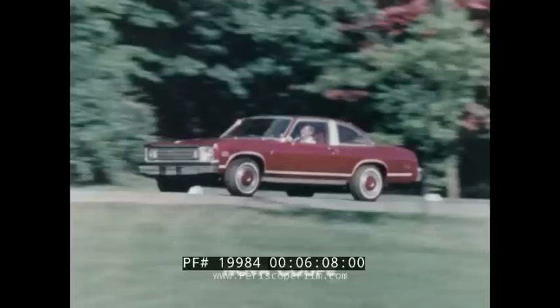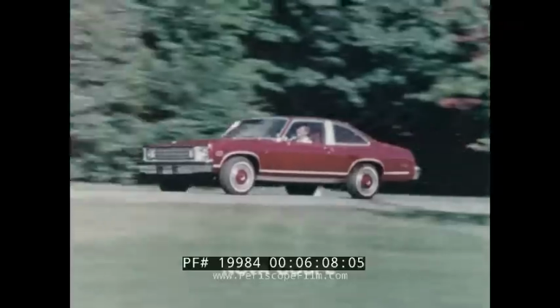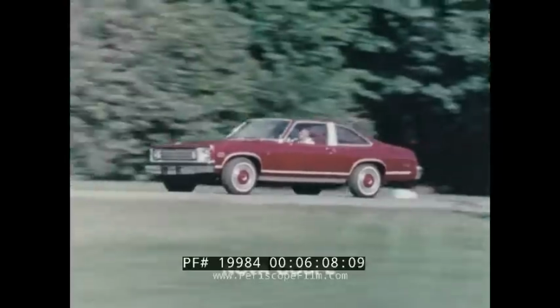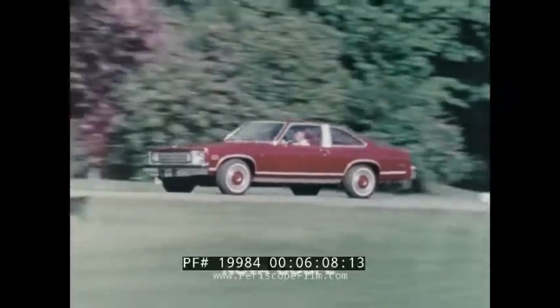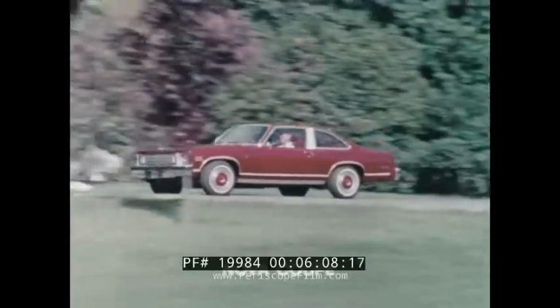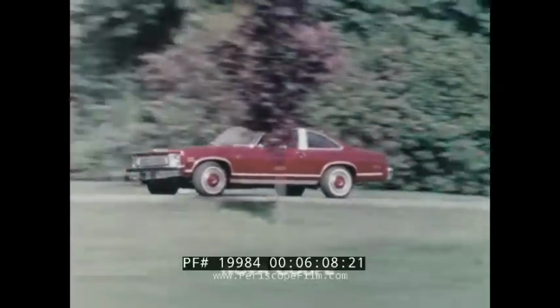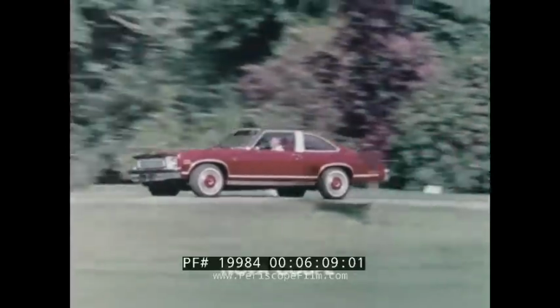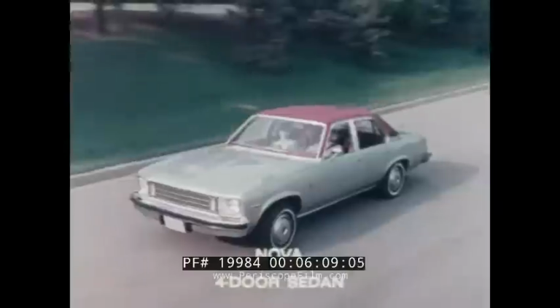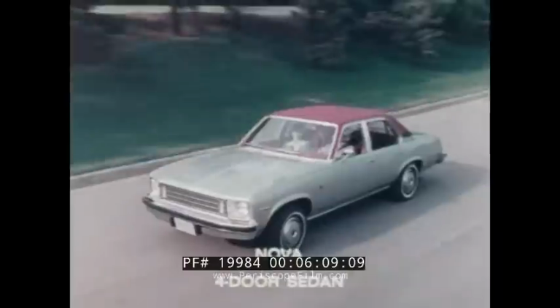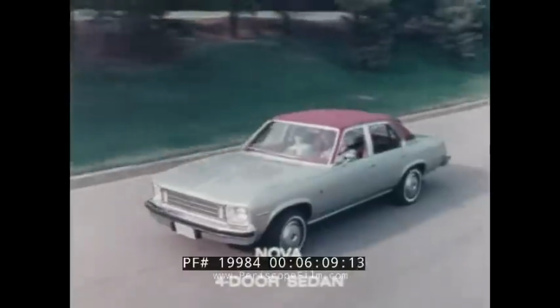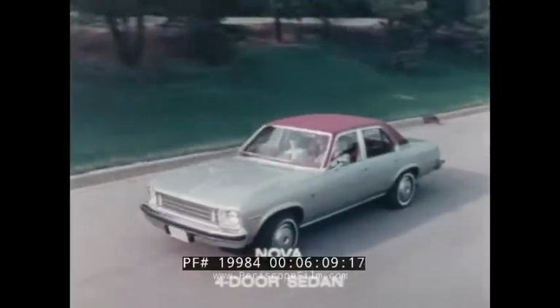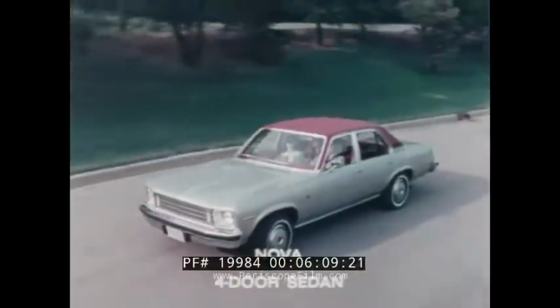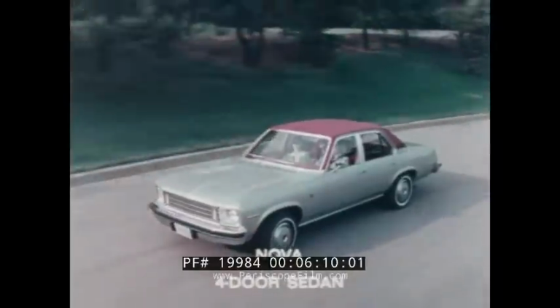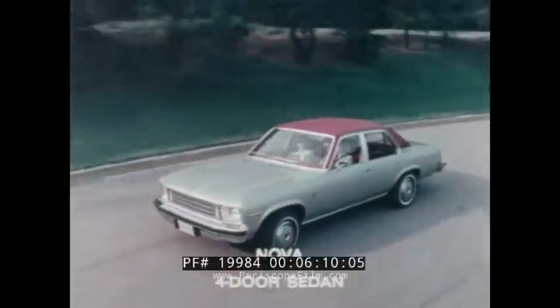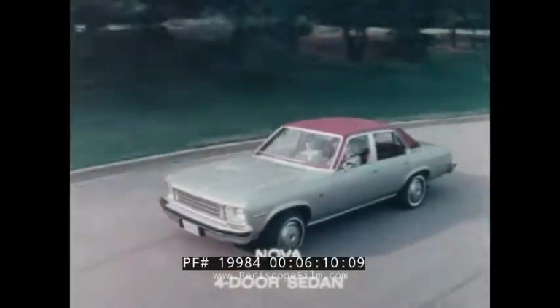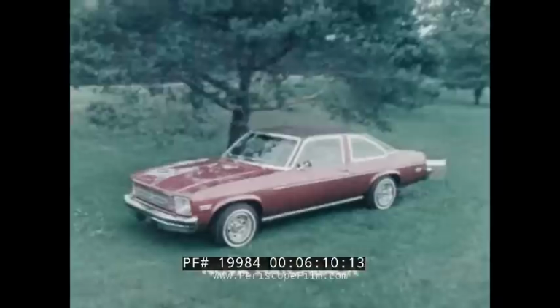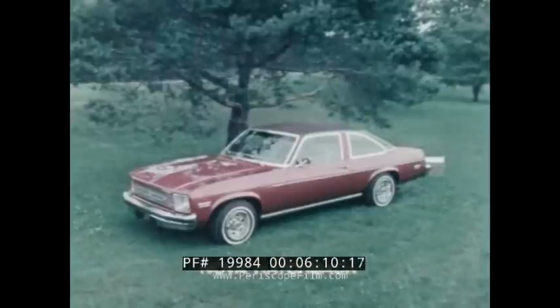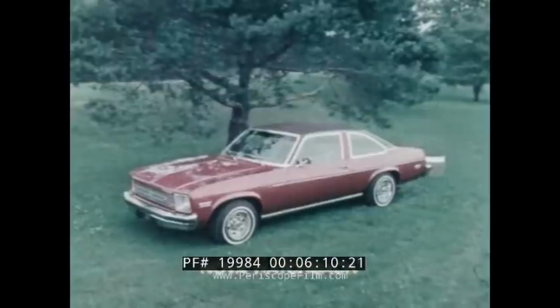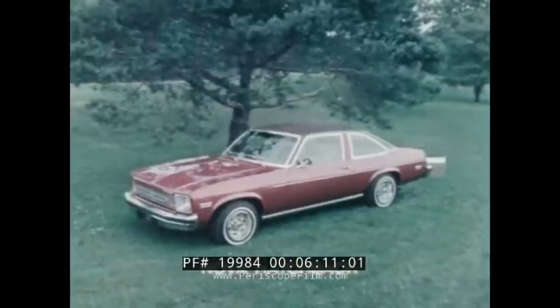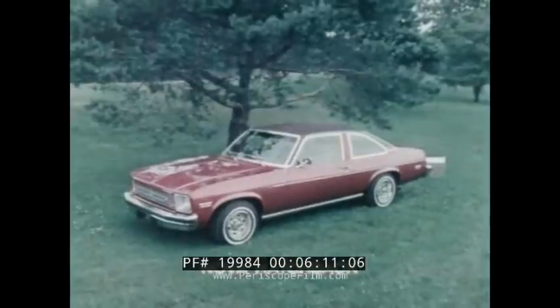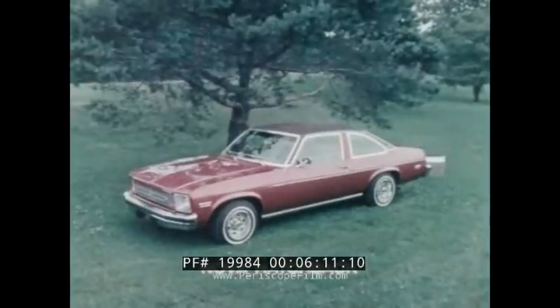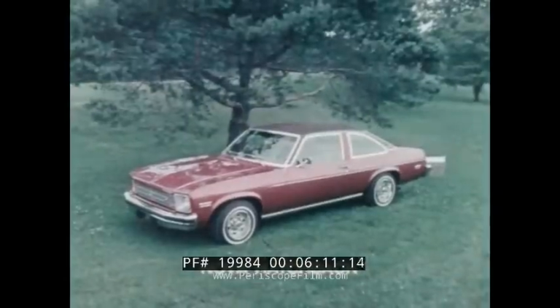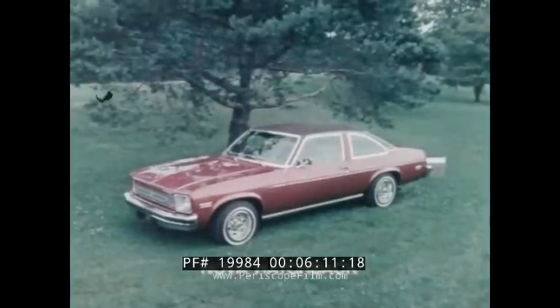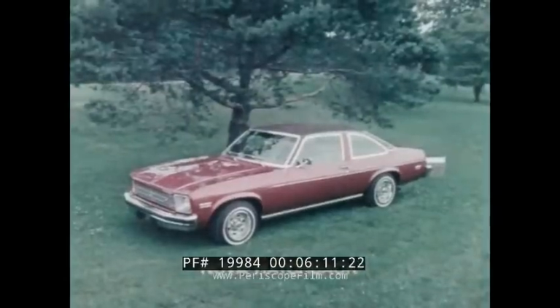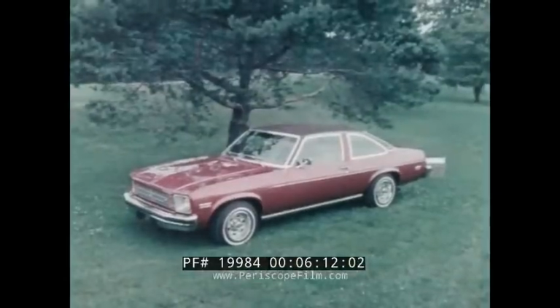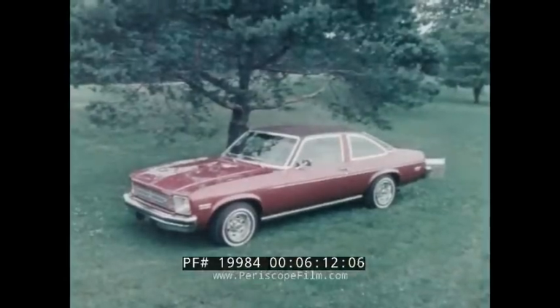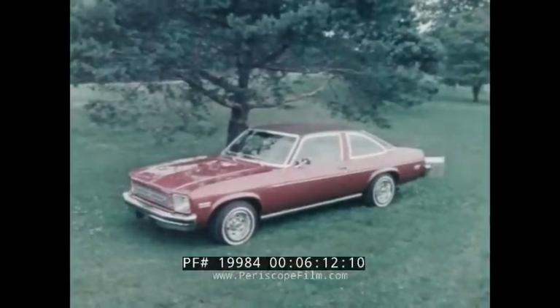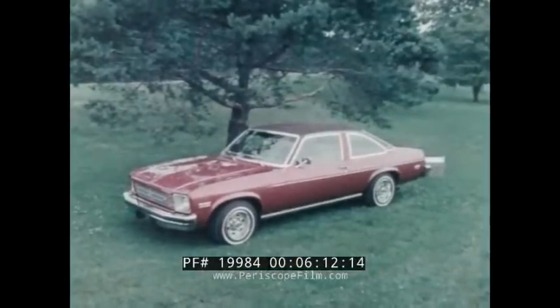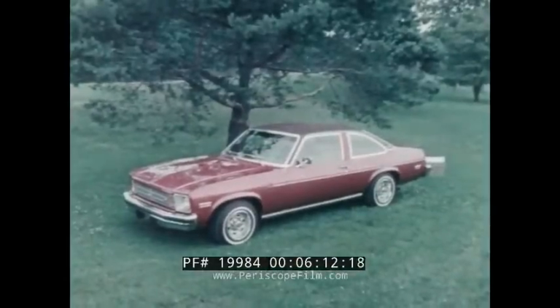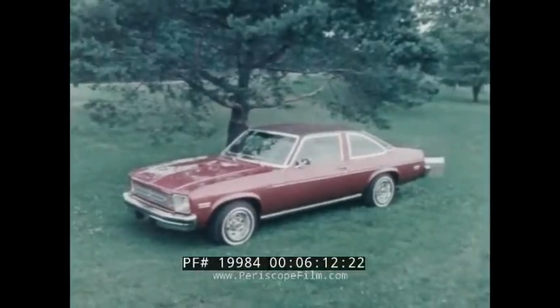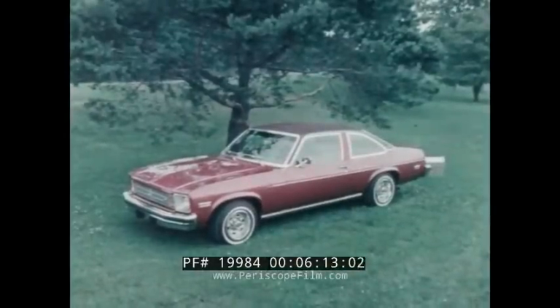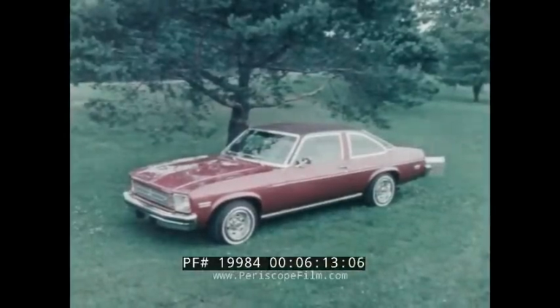The Nova Coupe, four-door sedan, and Nova Hatchback by Chevrolet.